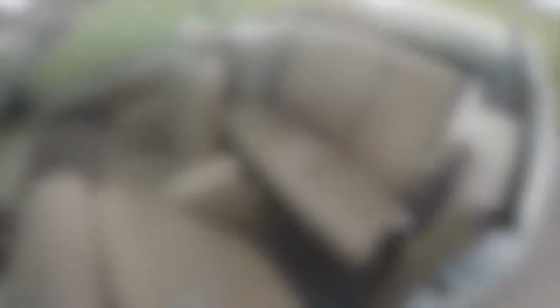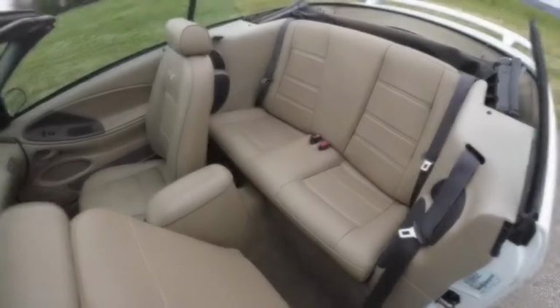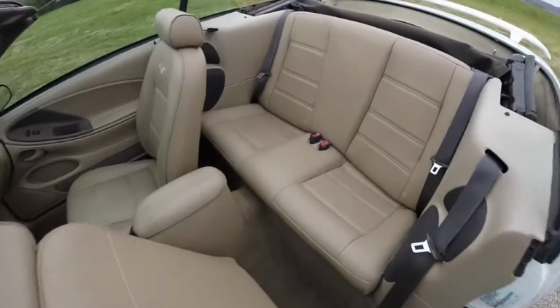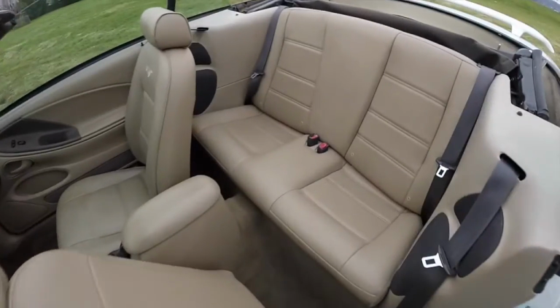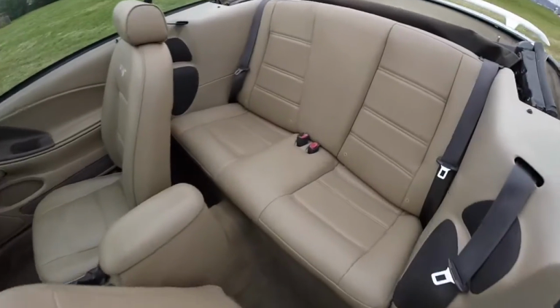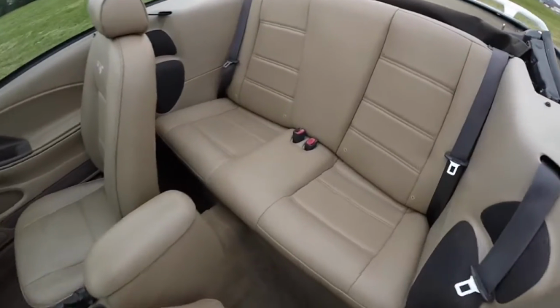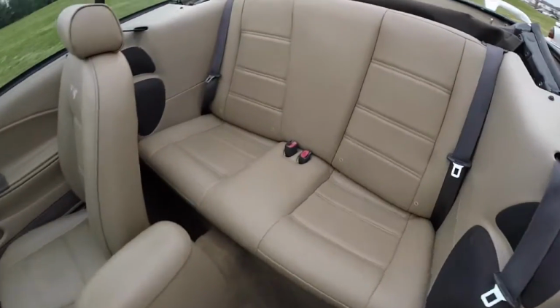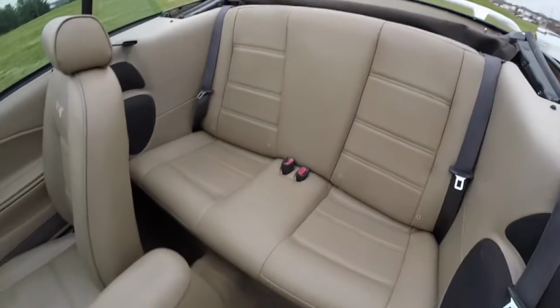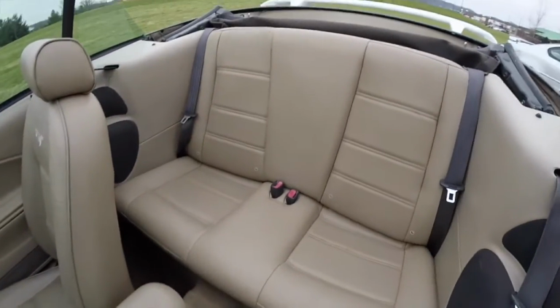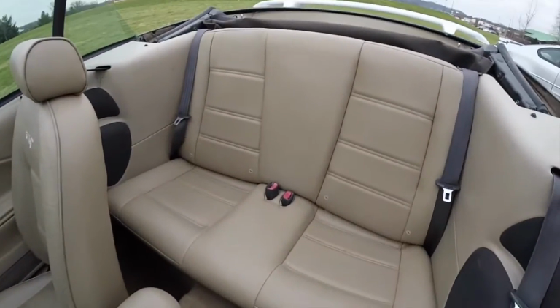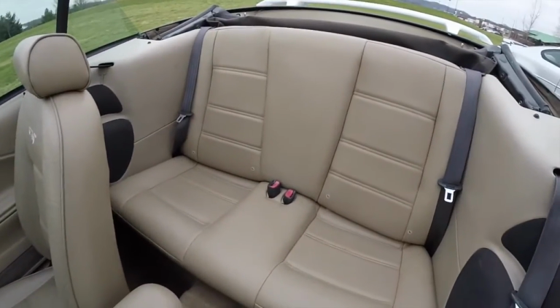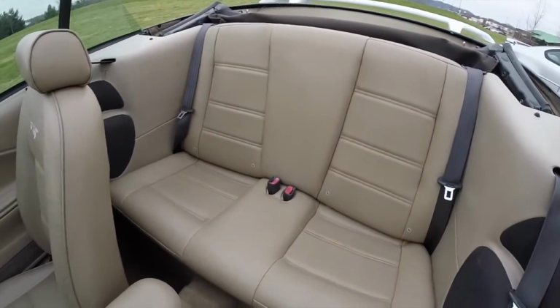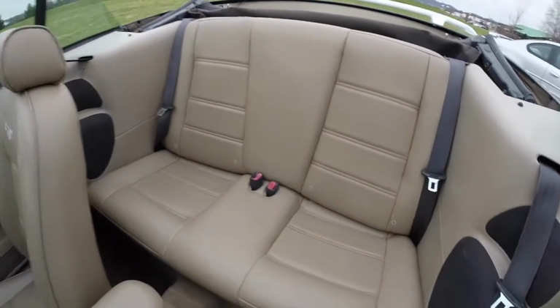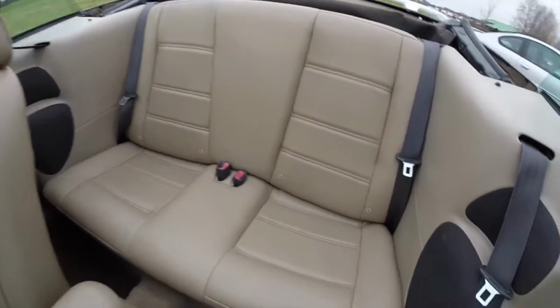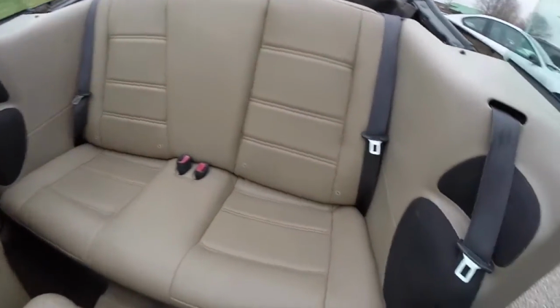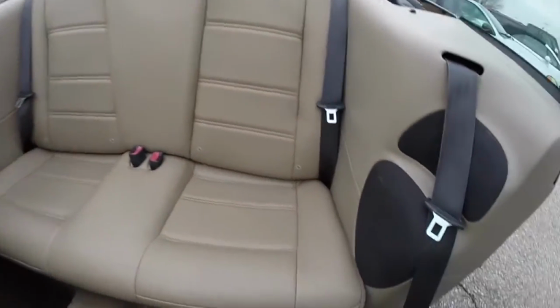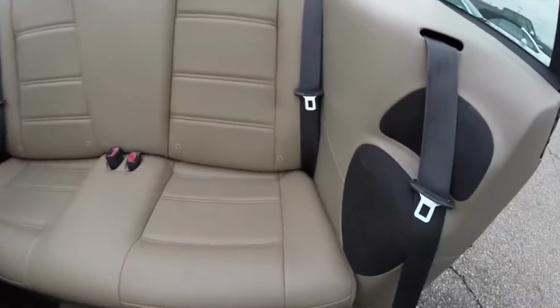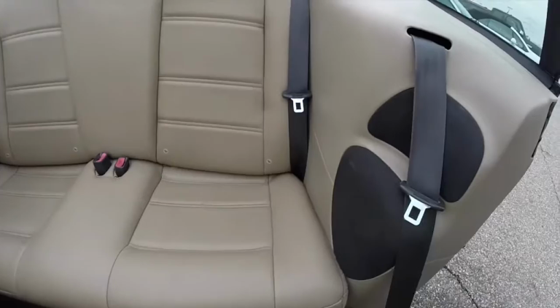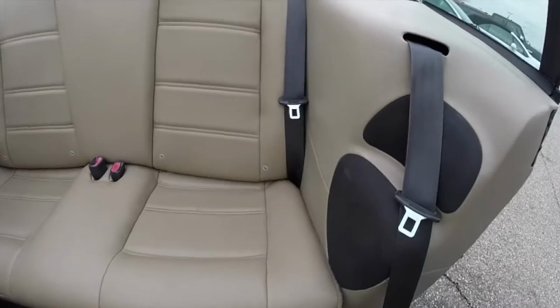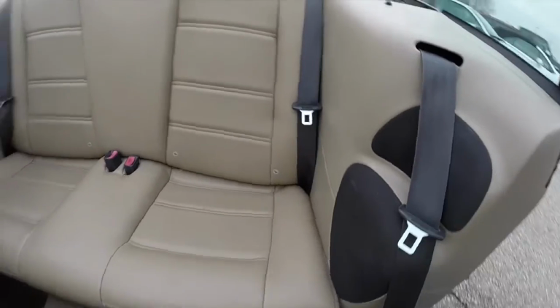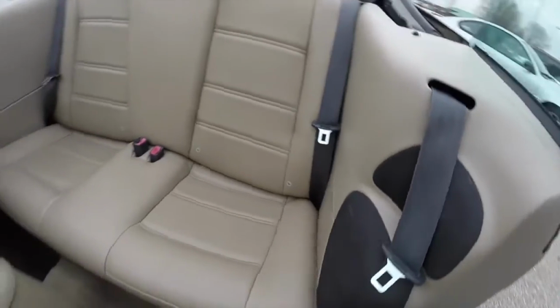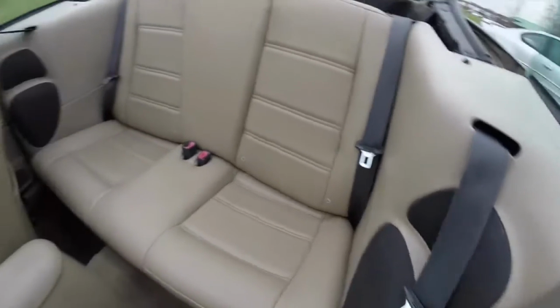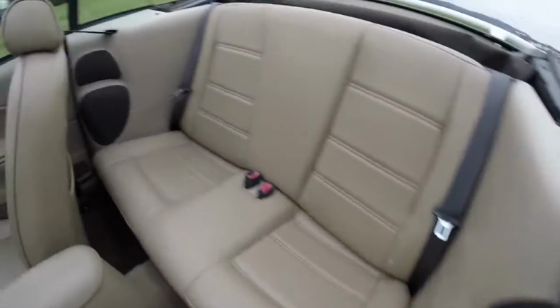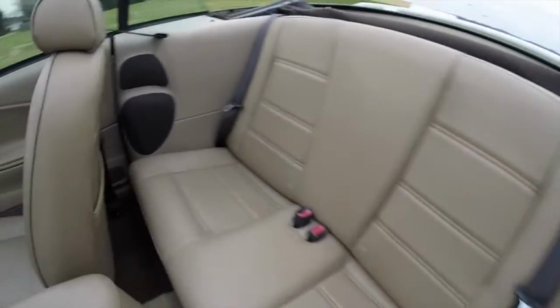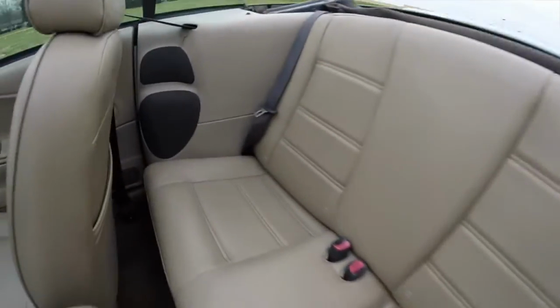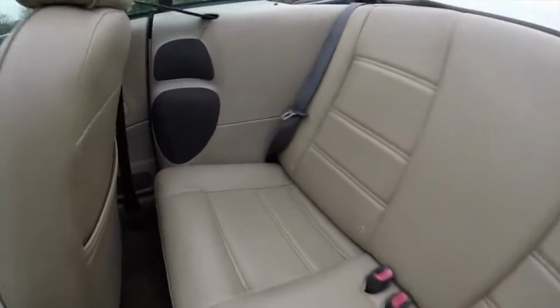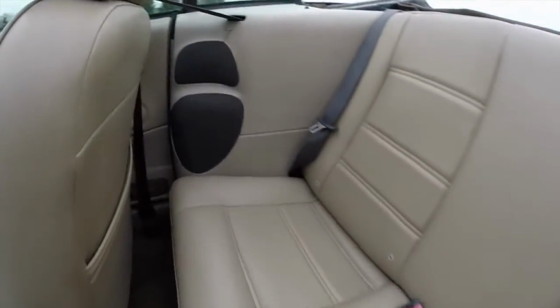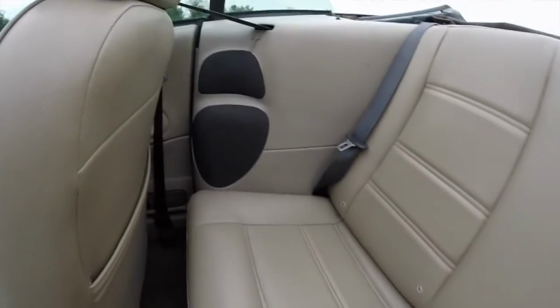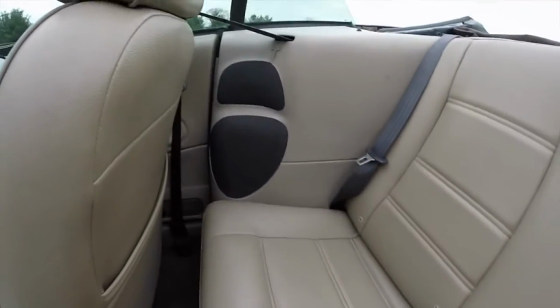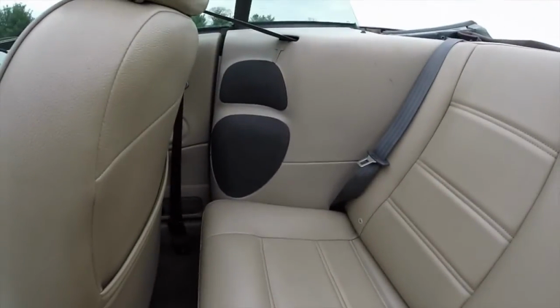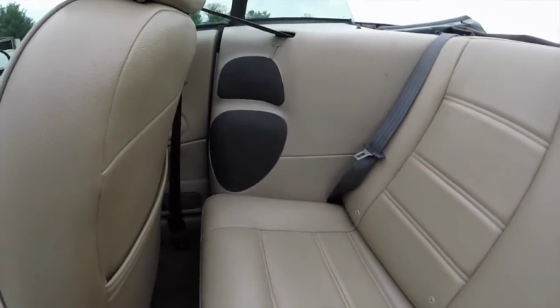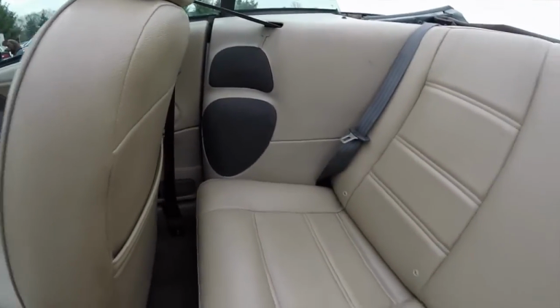Take a look at the rear seat — seats two across. You can see the extra speakers for the Mach audio system.